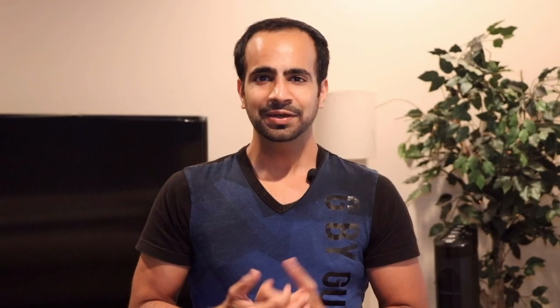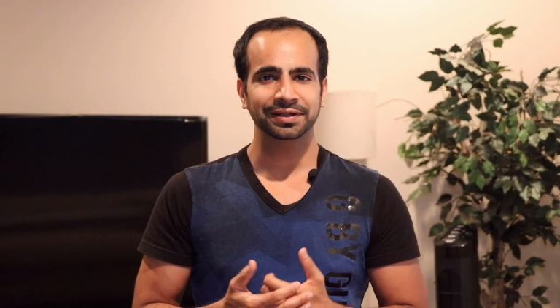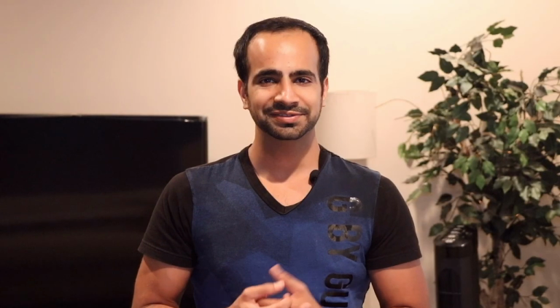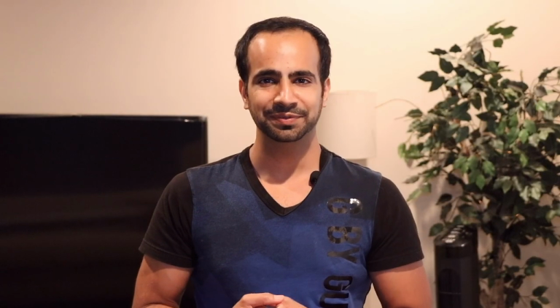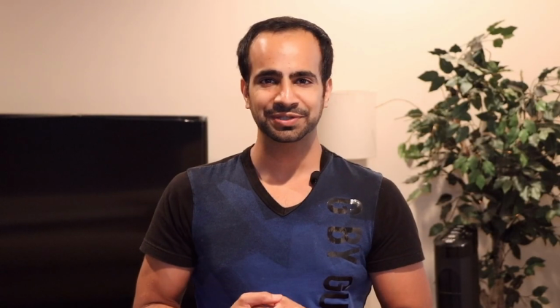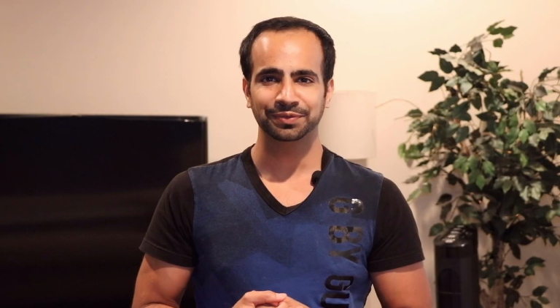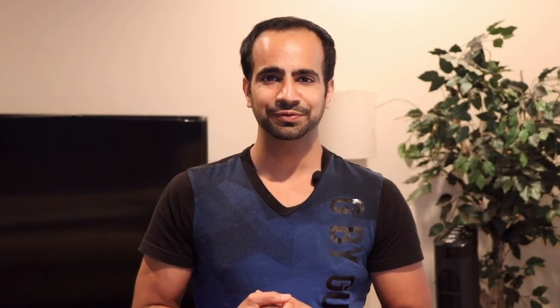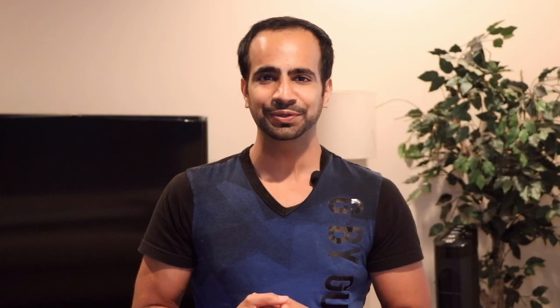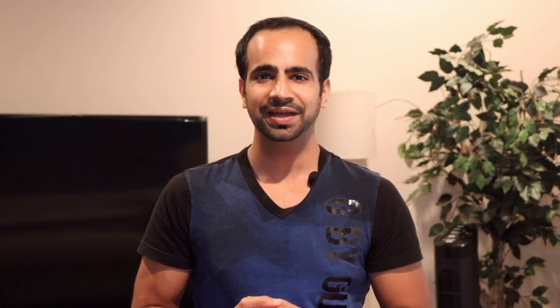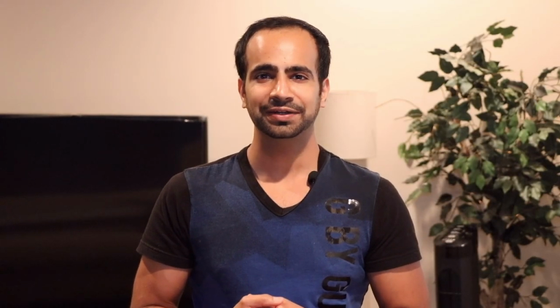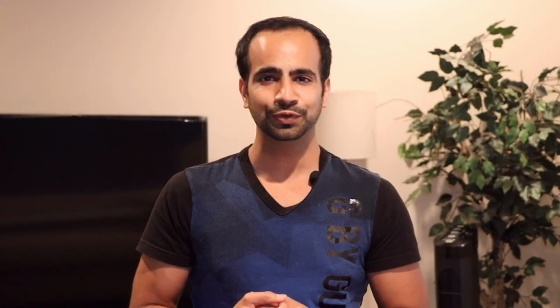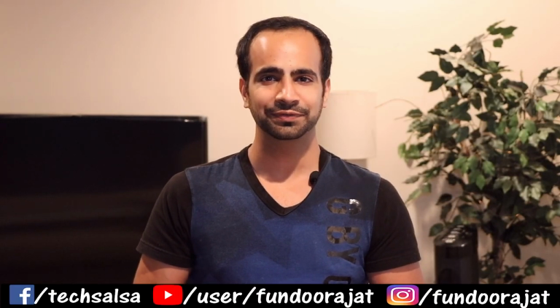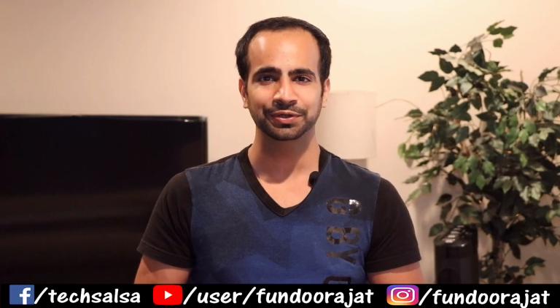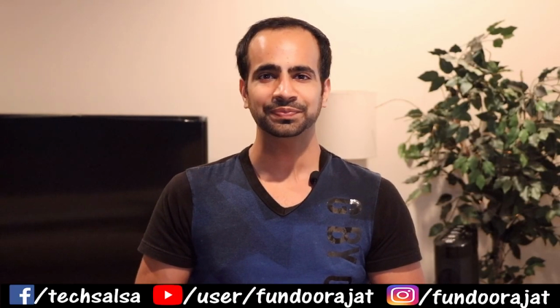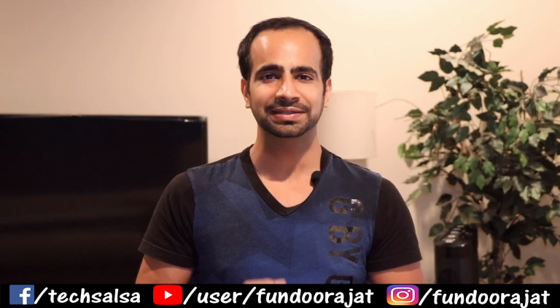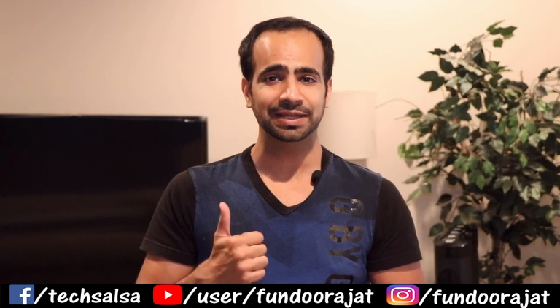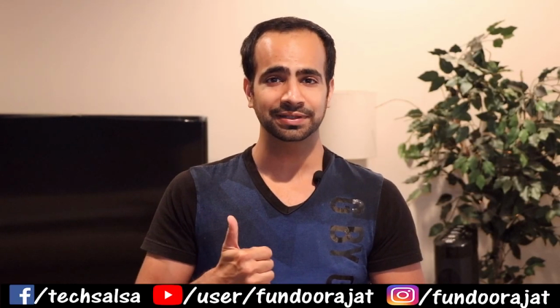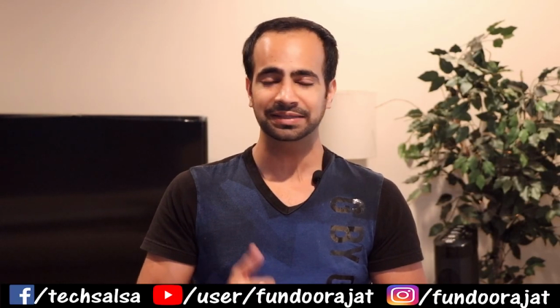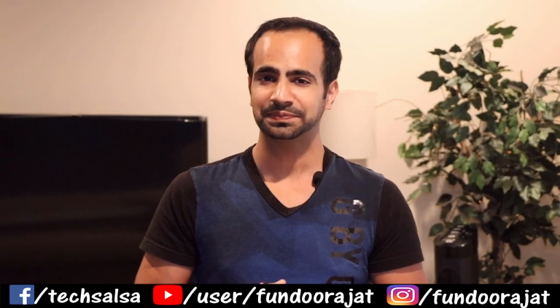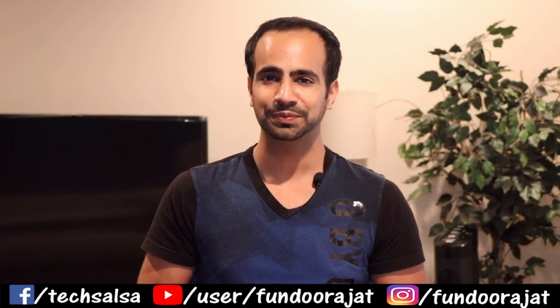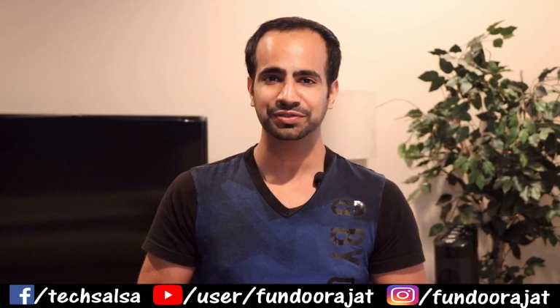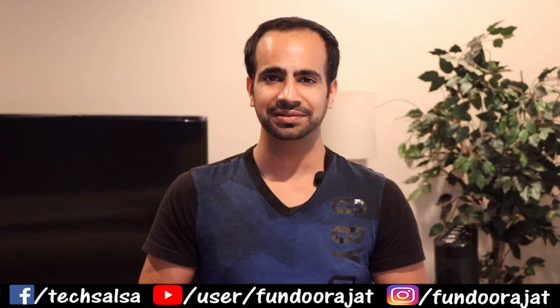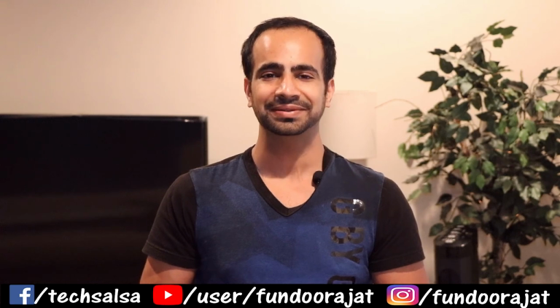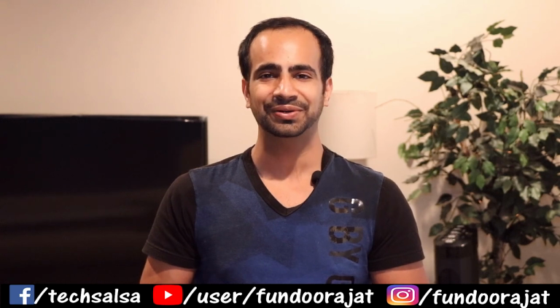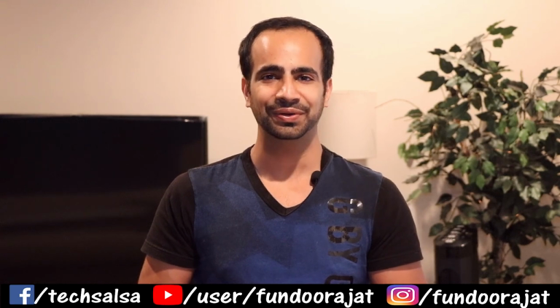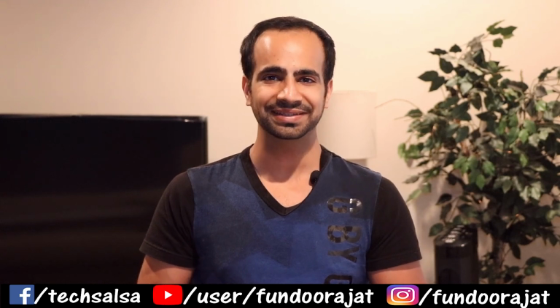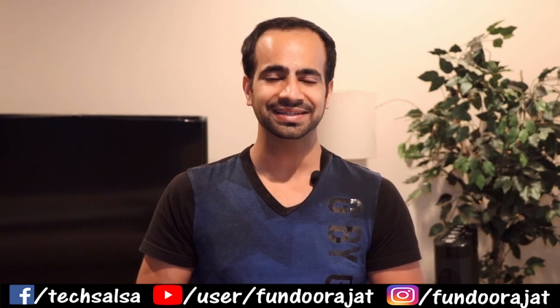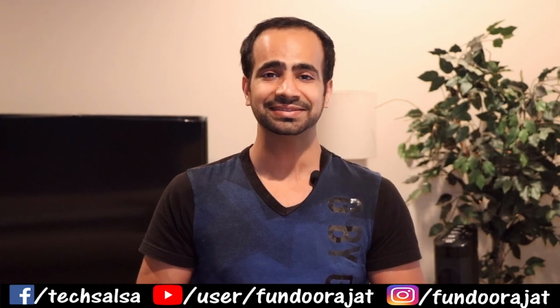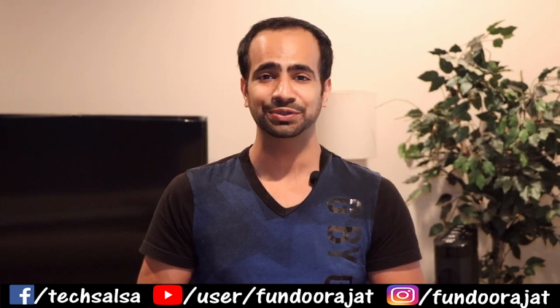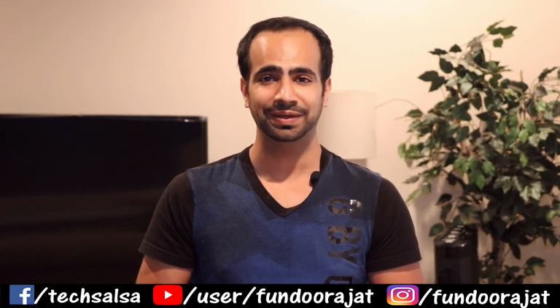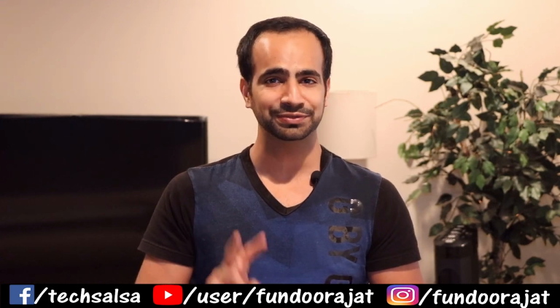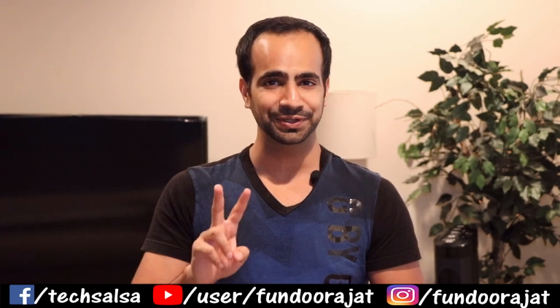That's pretty much it for this video. If you liked it, hit the like button and subscribe to my channel. I'll see you in my next video!